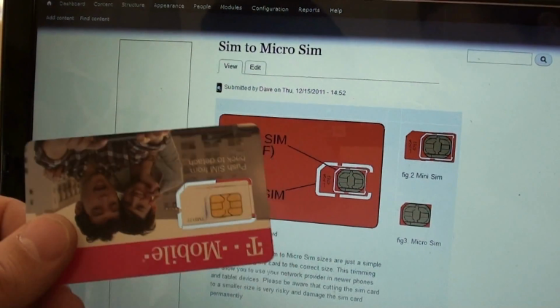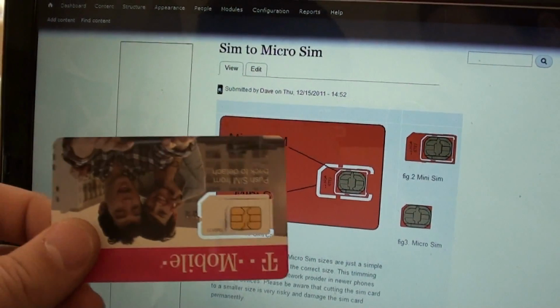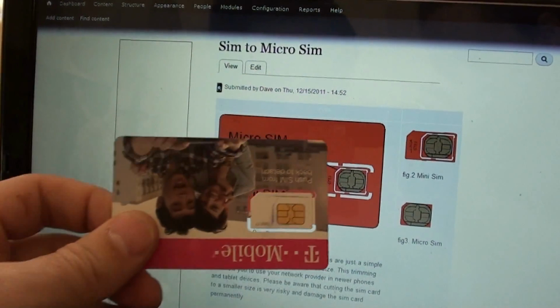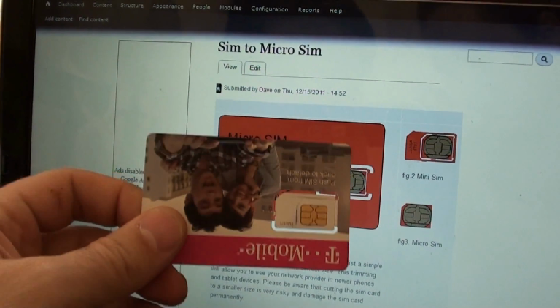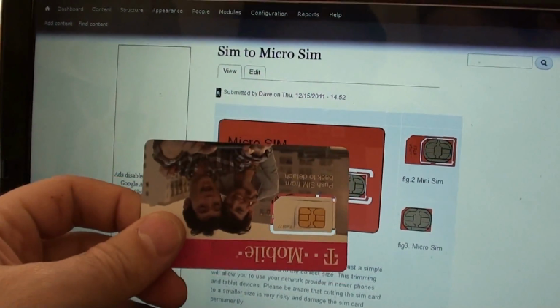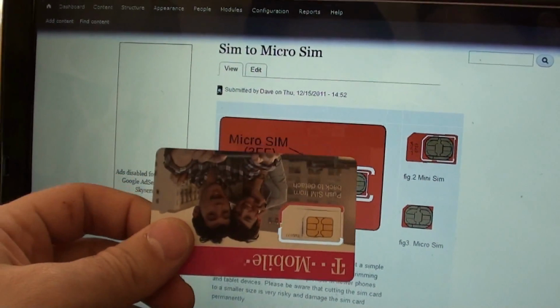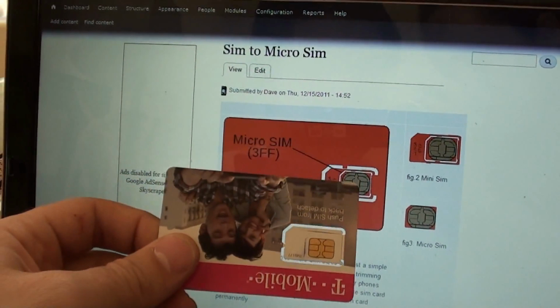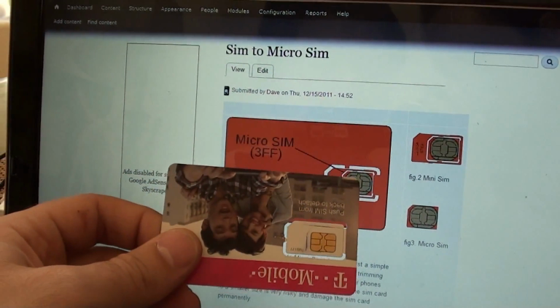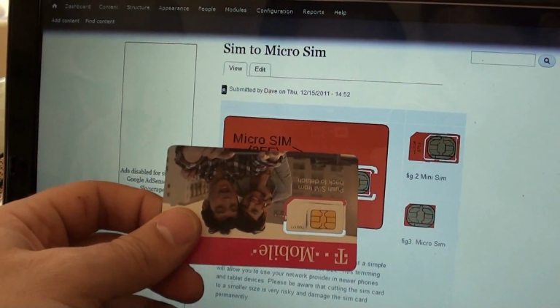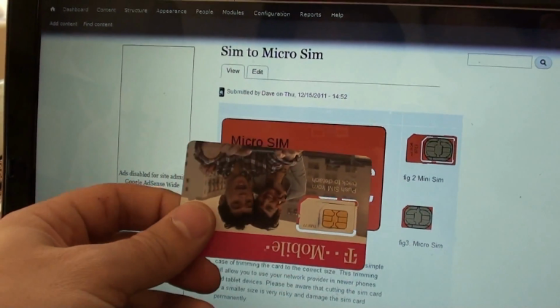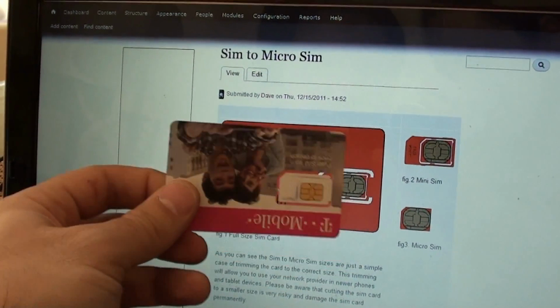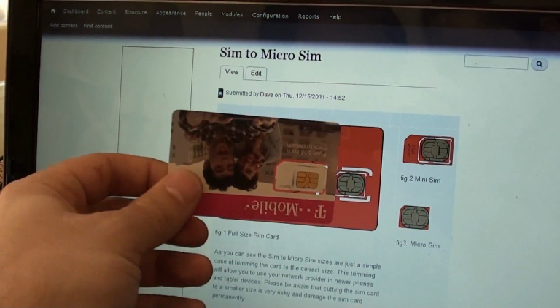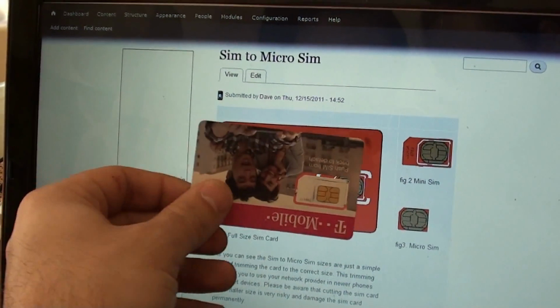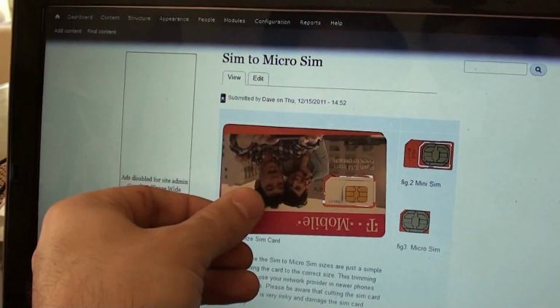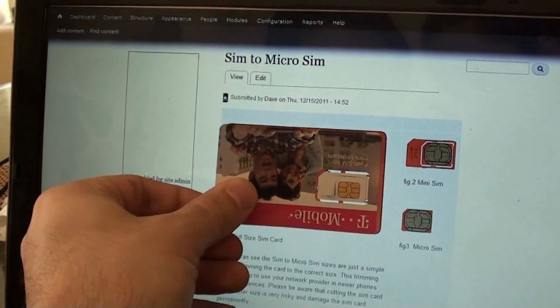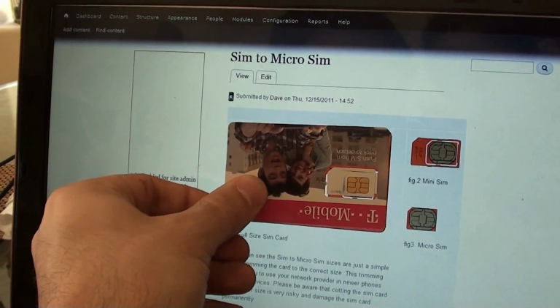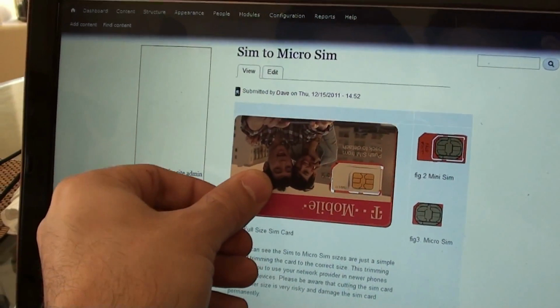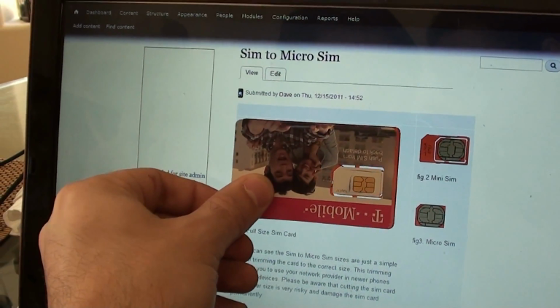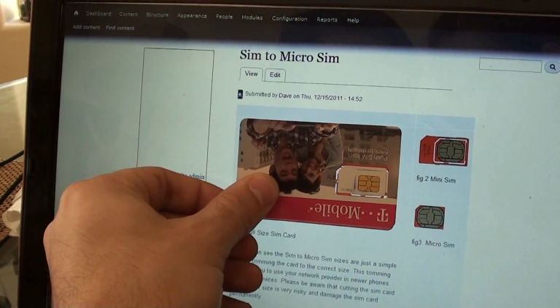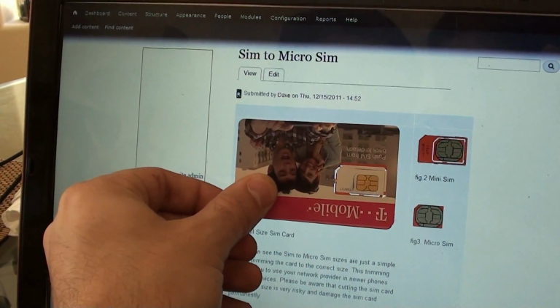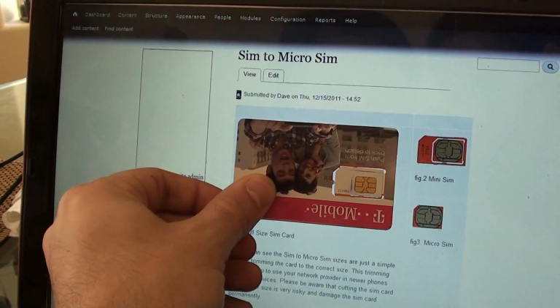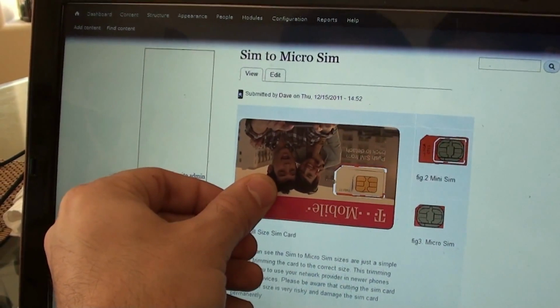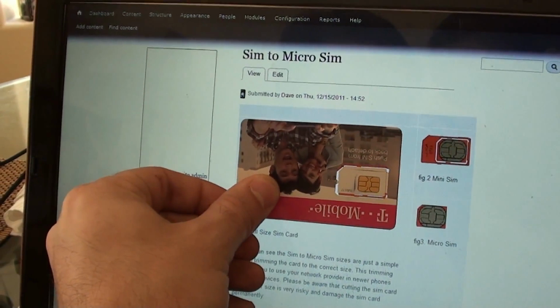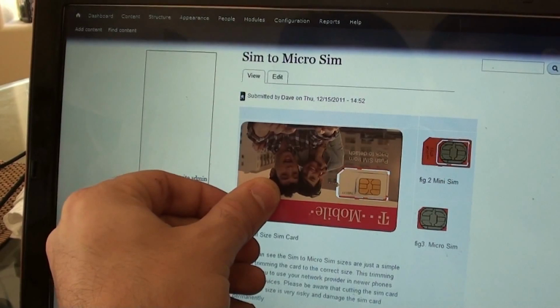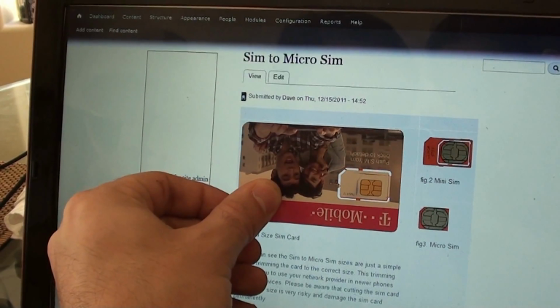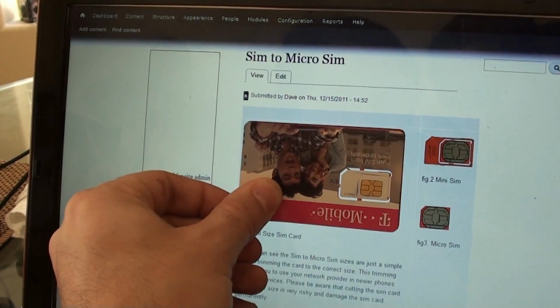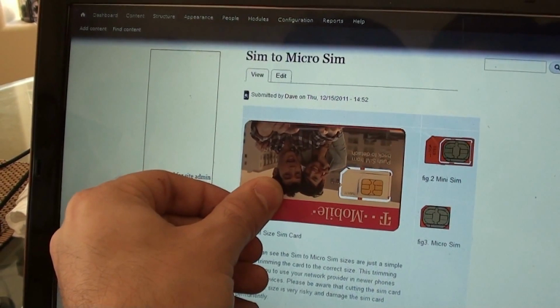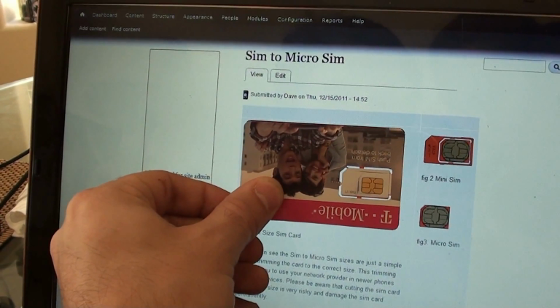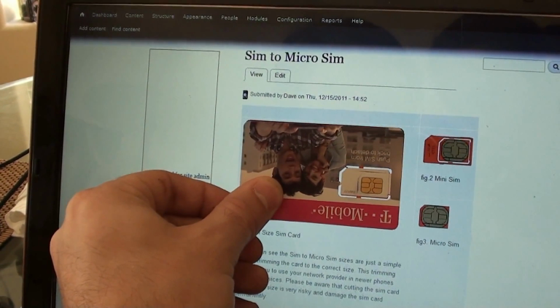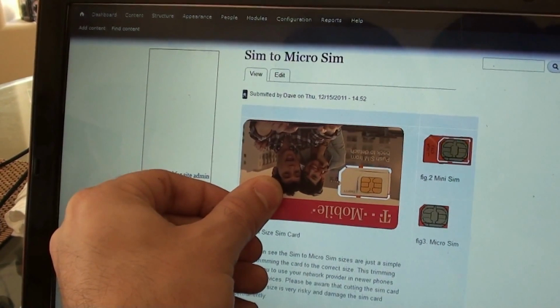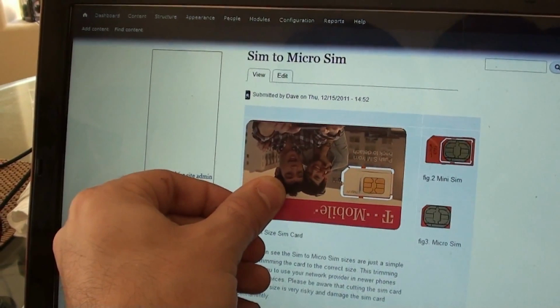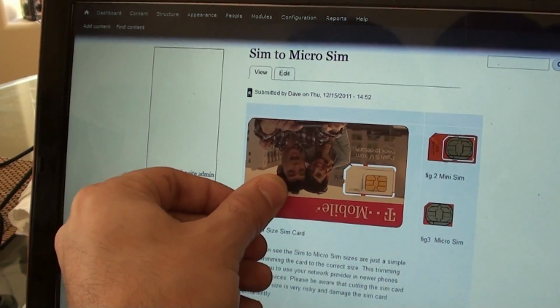Make sure your browser isn't zoomed in, so you want to get your card to the same size as what is on the screen.